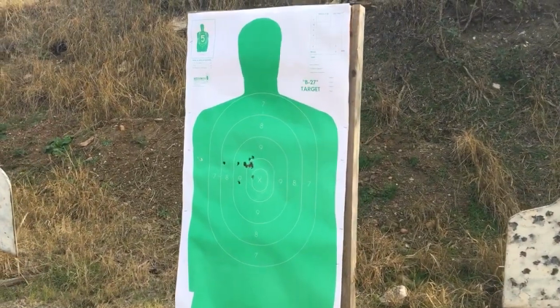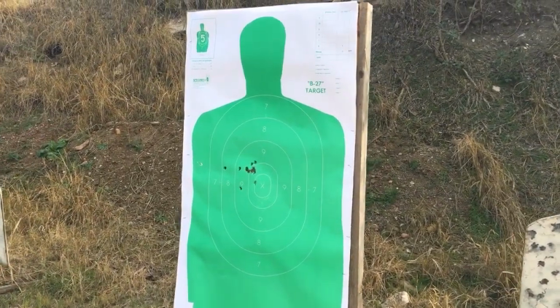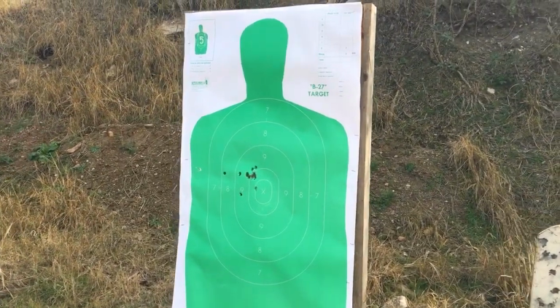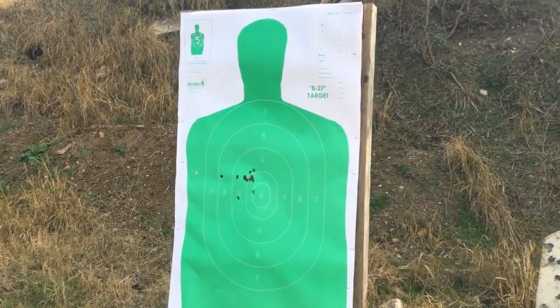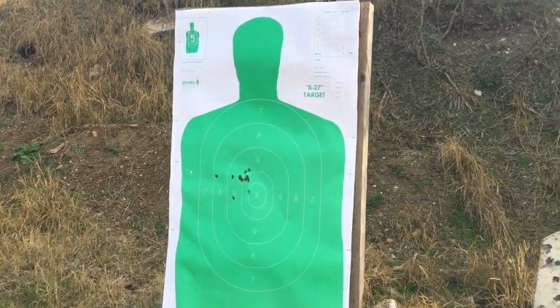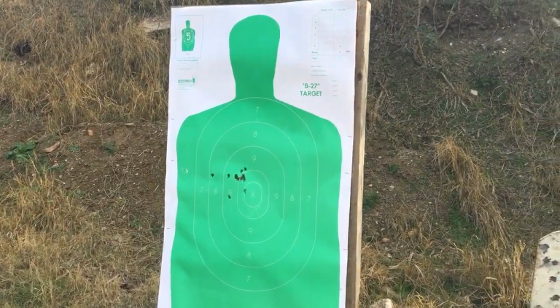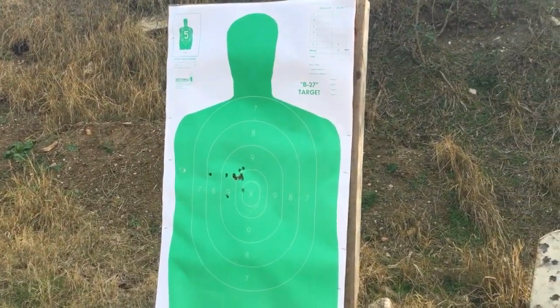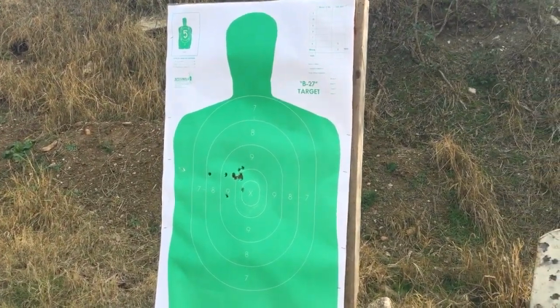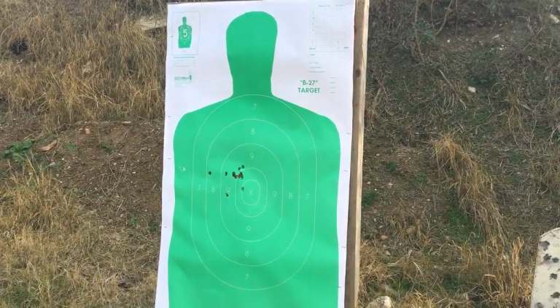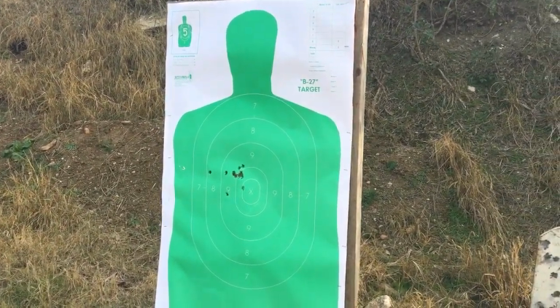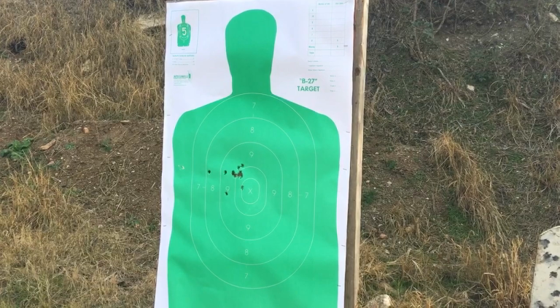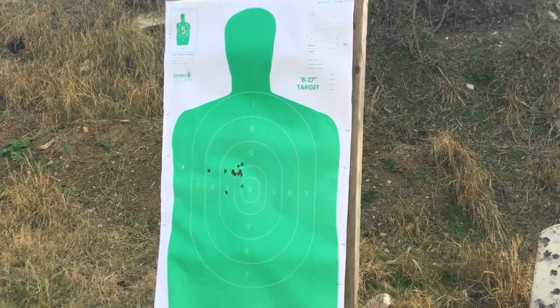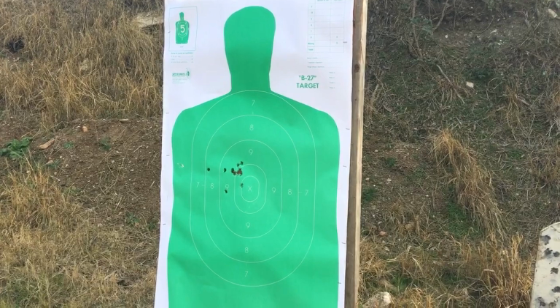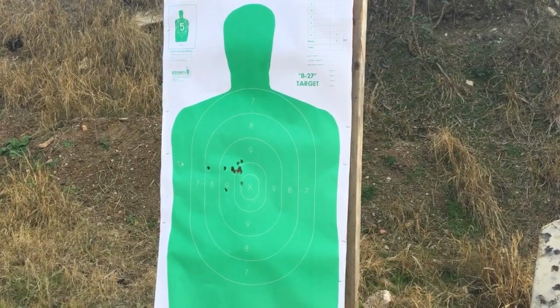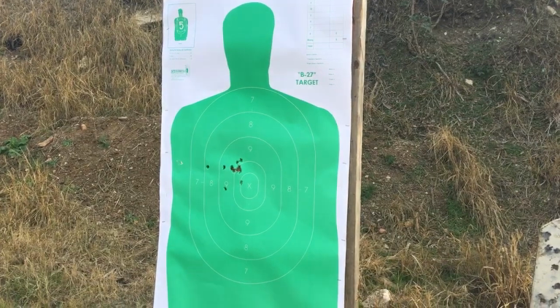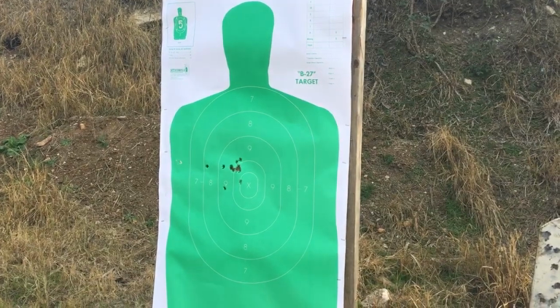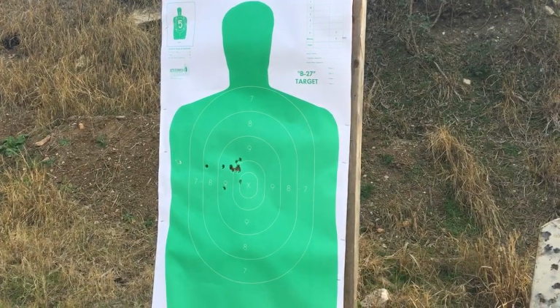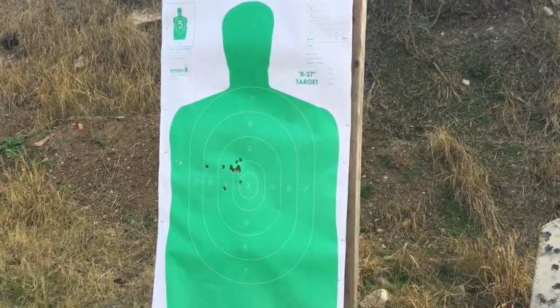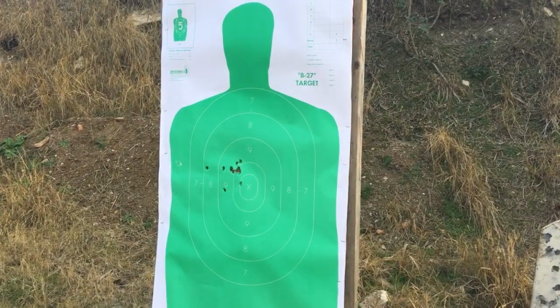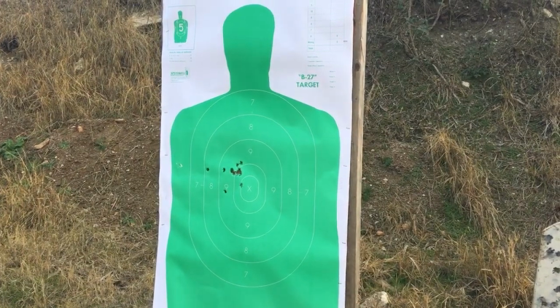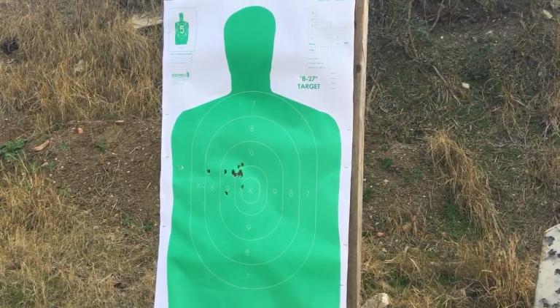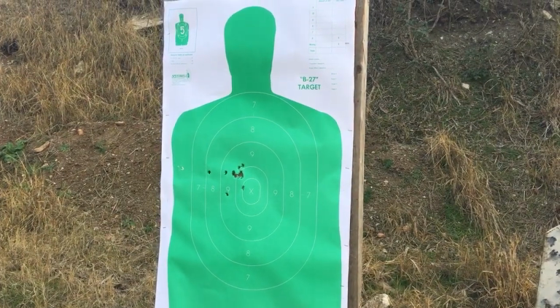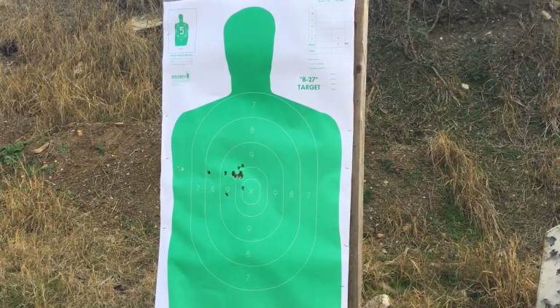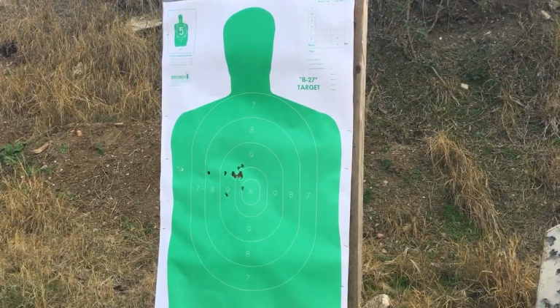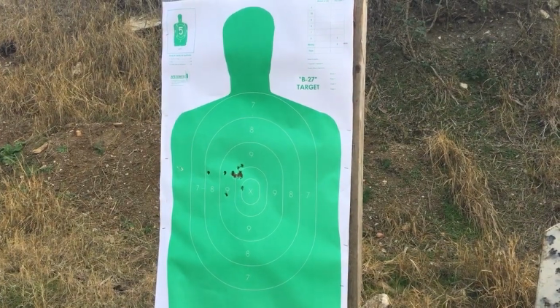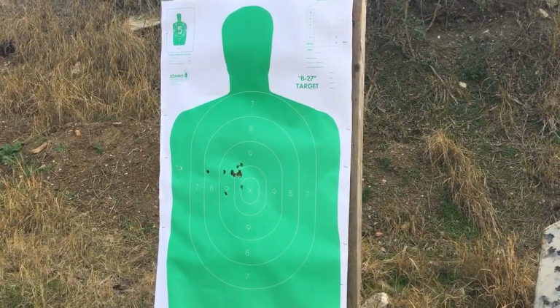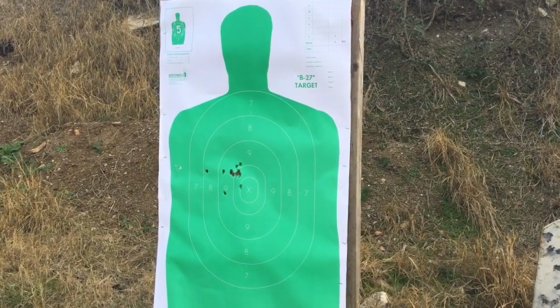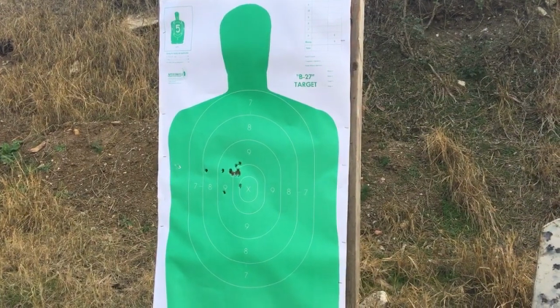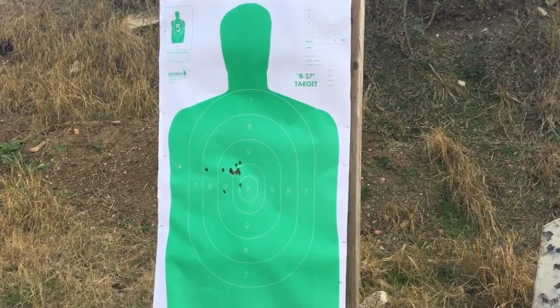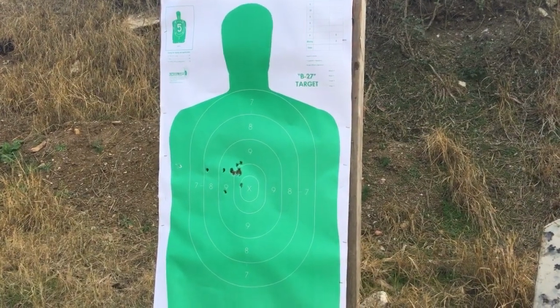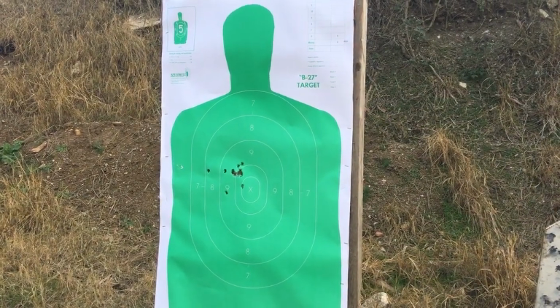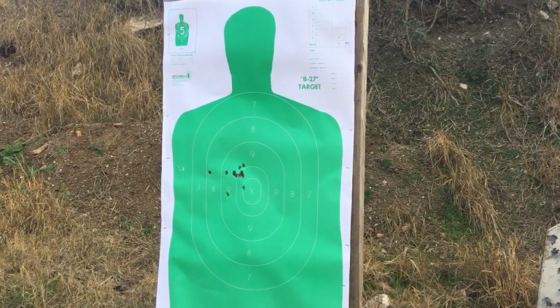I'll take it. First time shooting the gun, haven't practiced with it much, but I'll take it. Thanks, we'll see you next time.